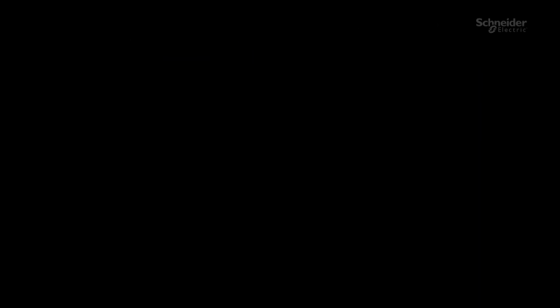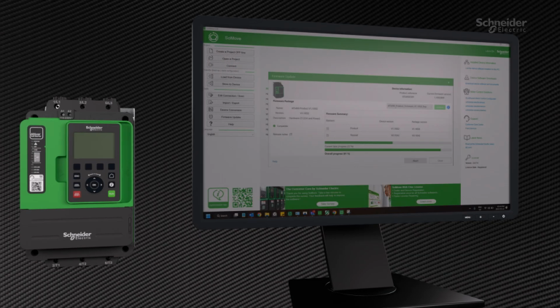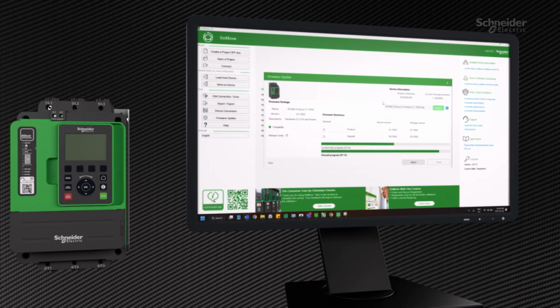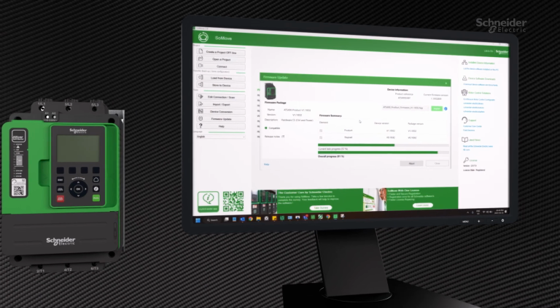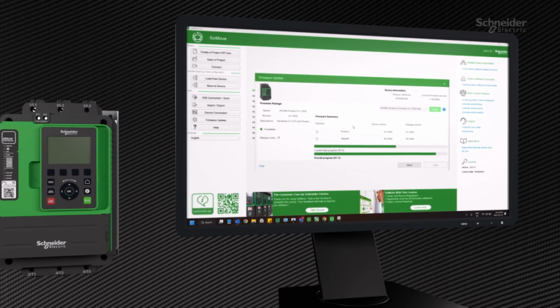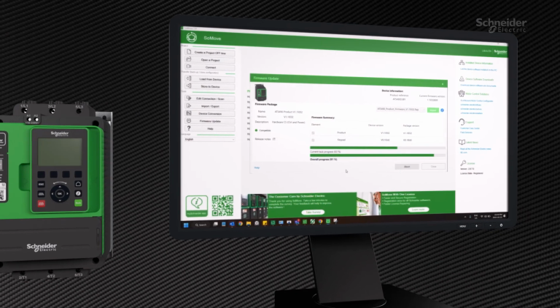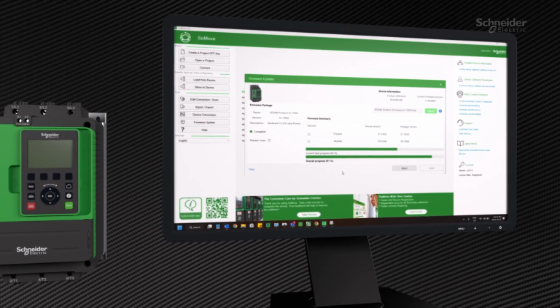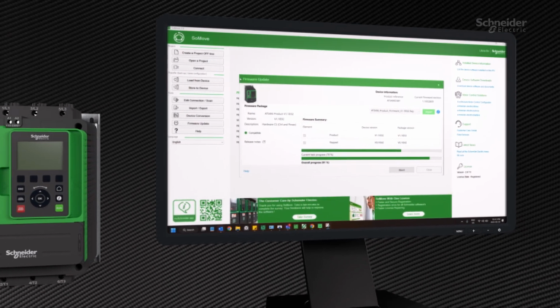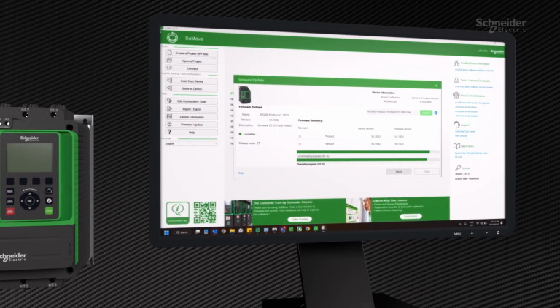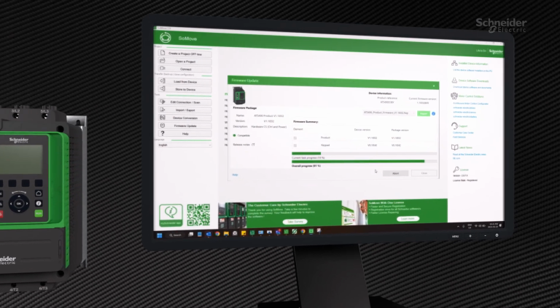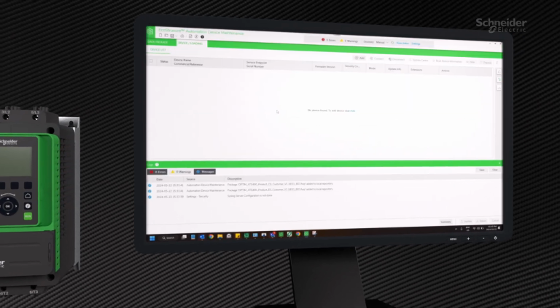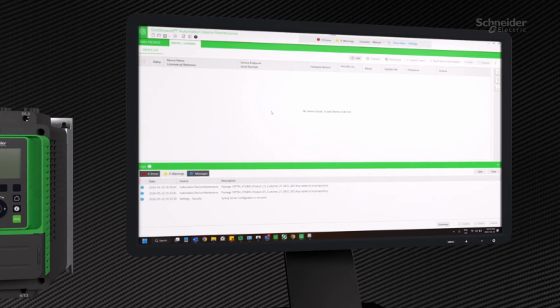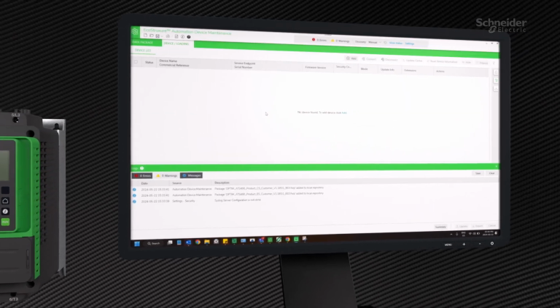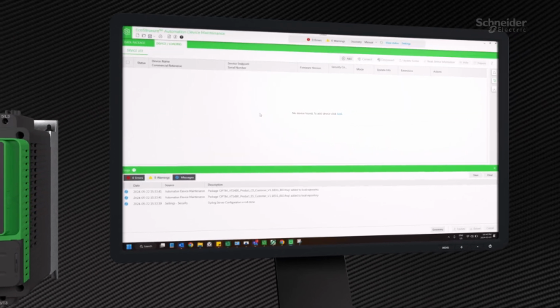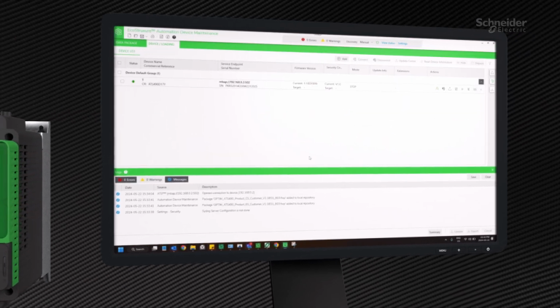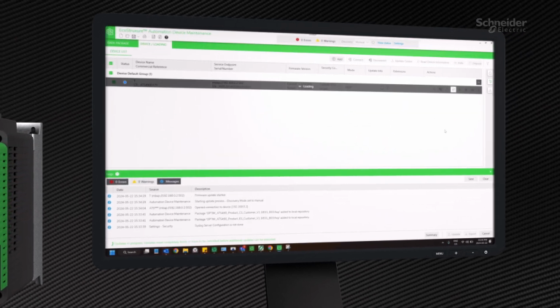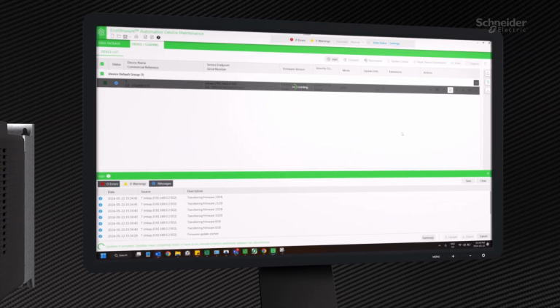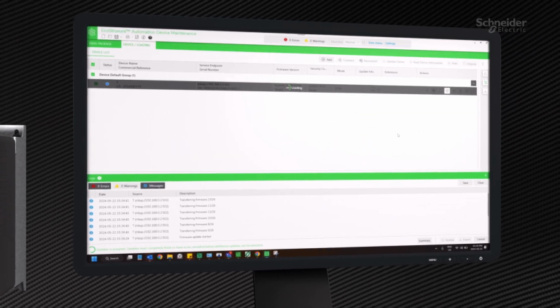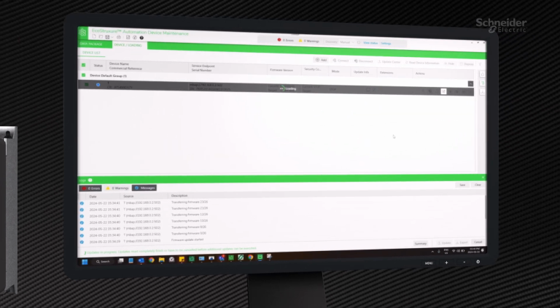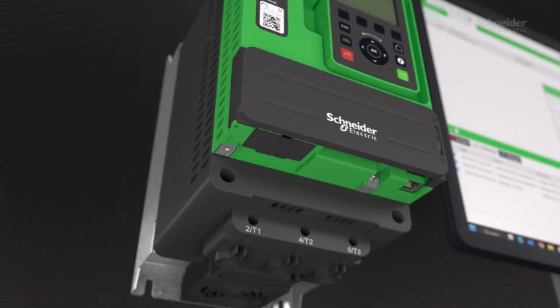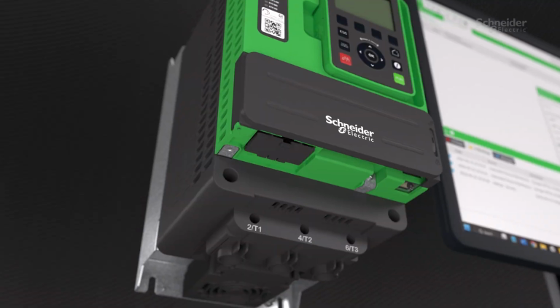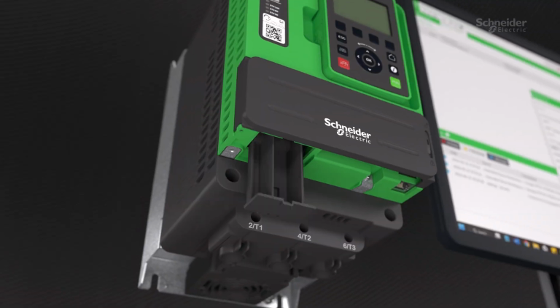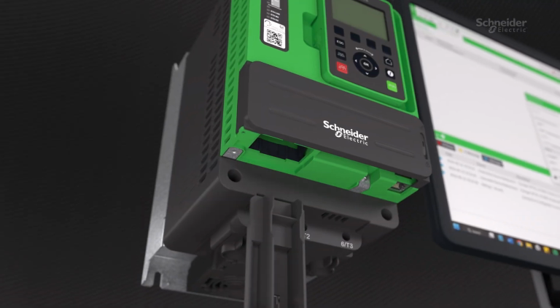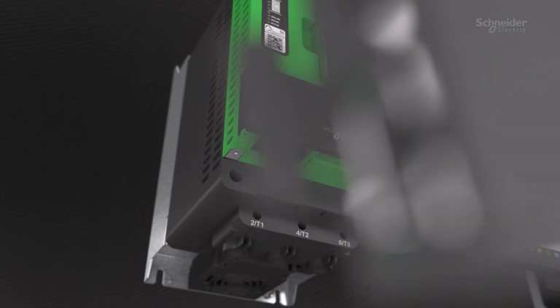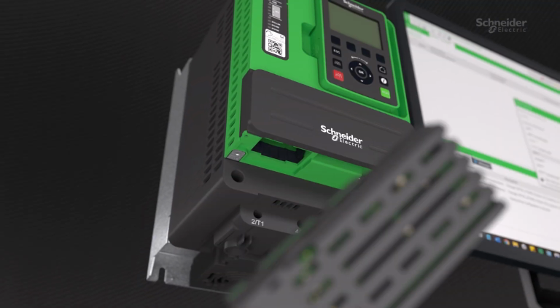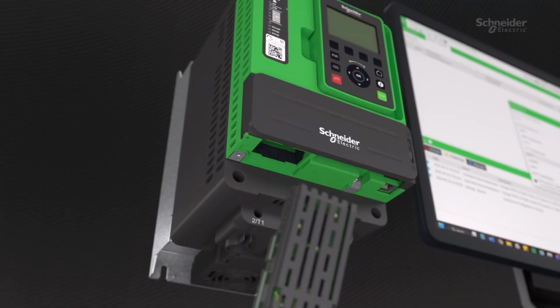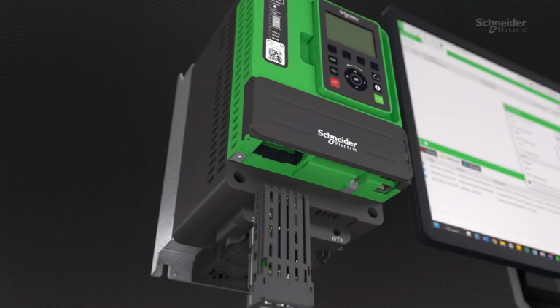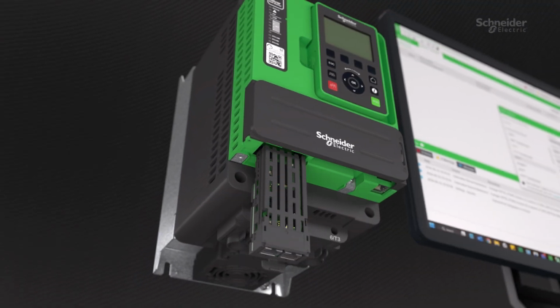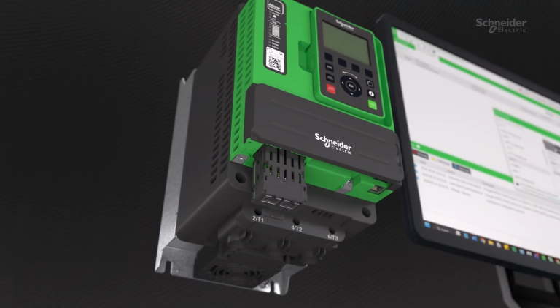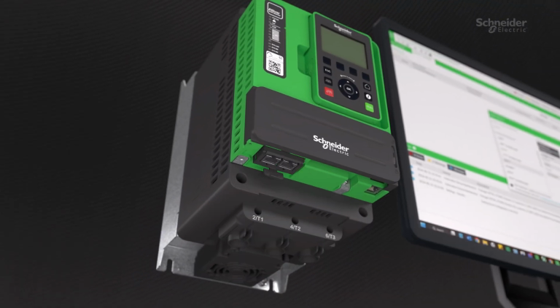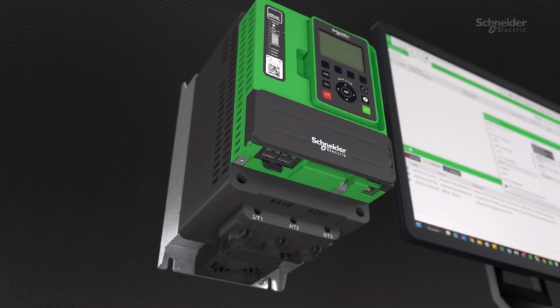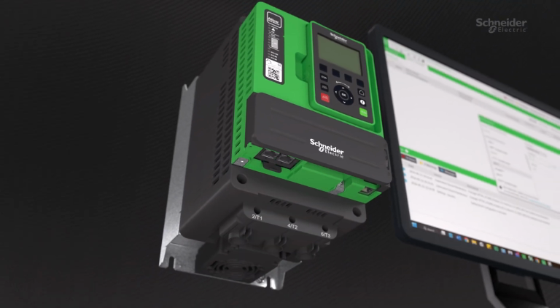Furthermore, the ATS-490 offers scalability through firmware updates and hardware enhancements with option cards.